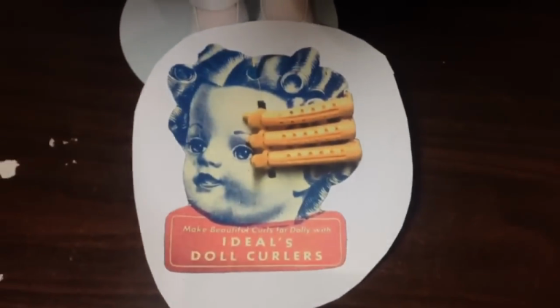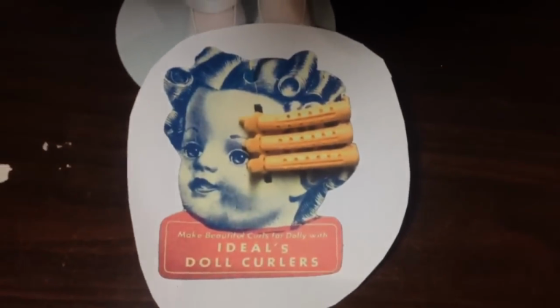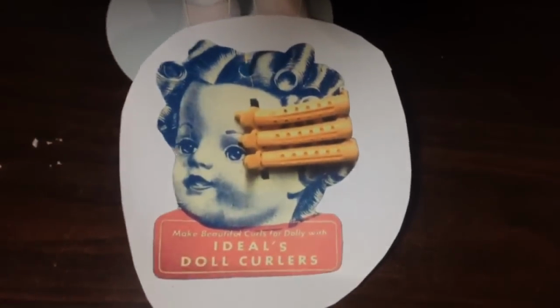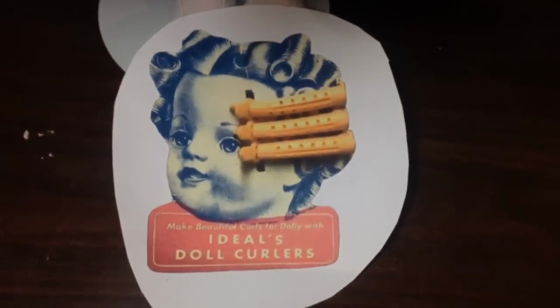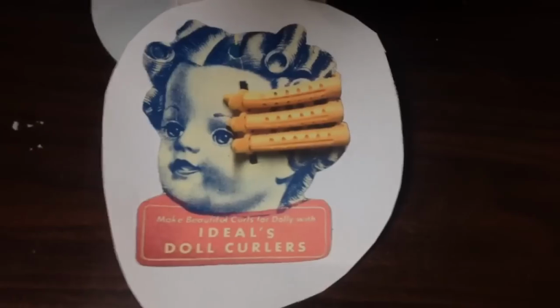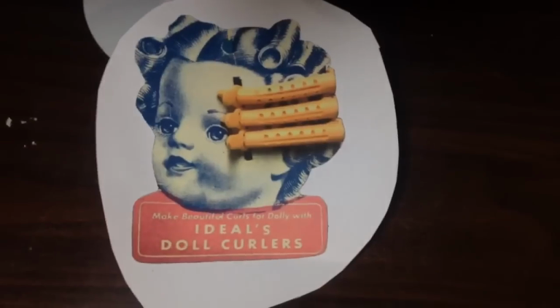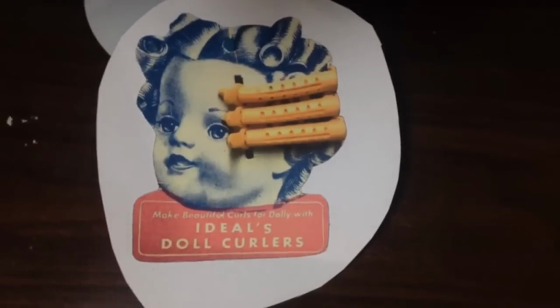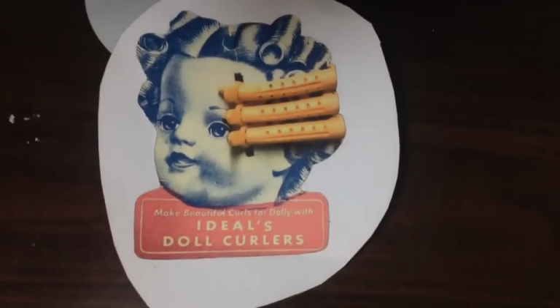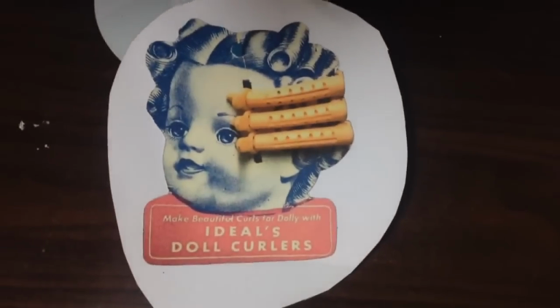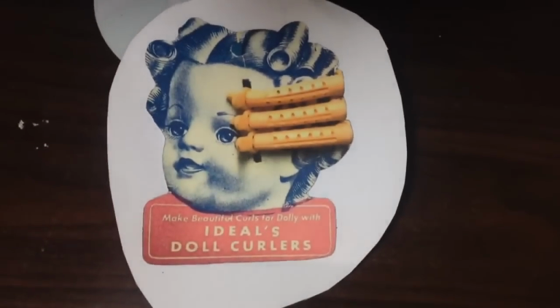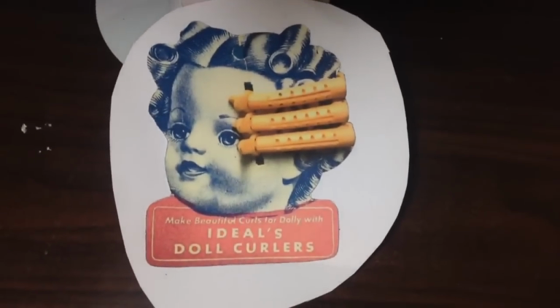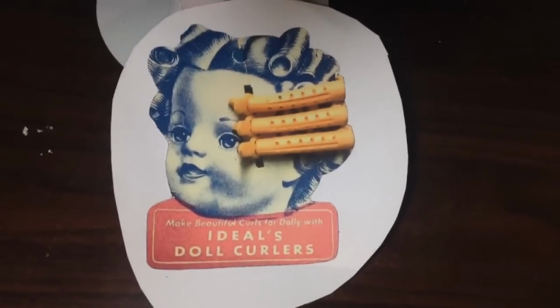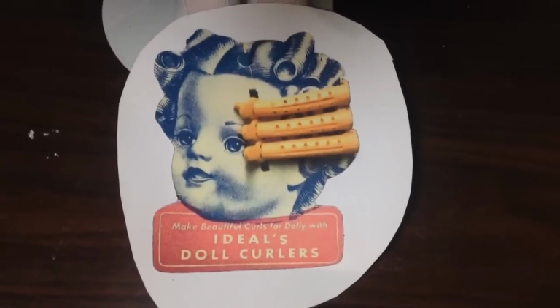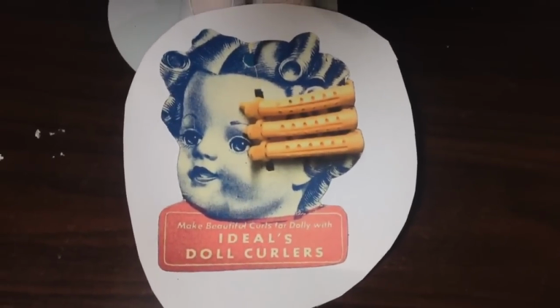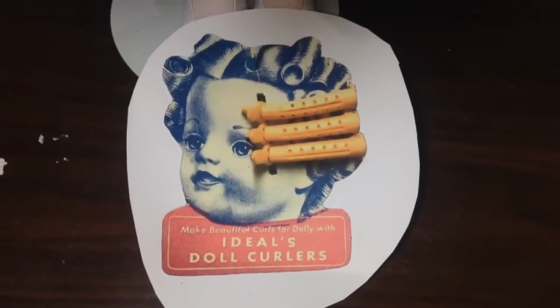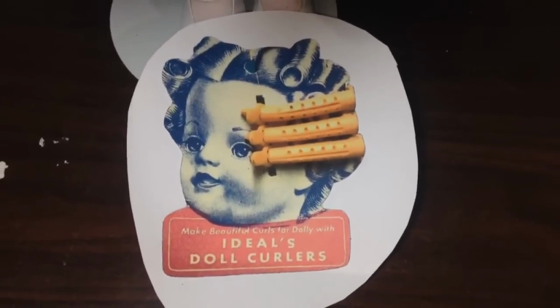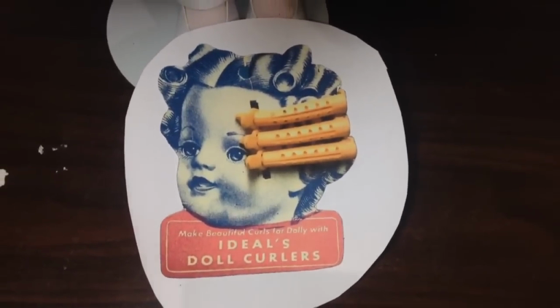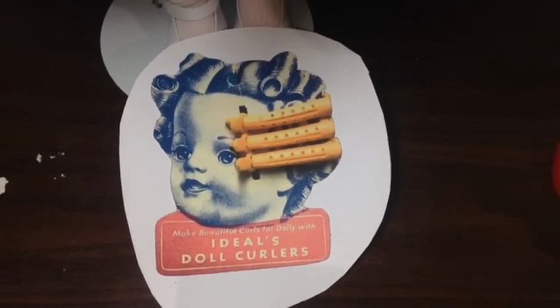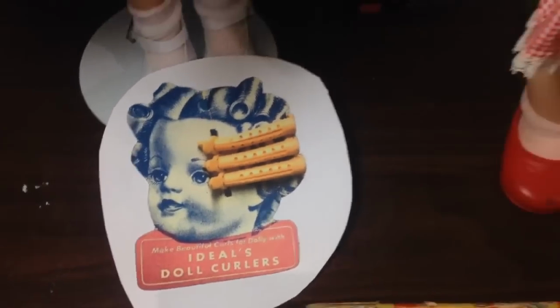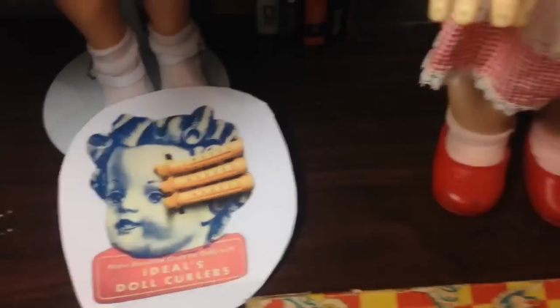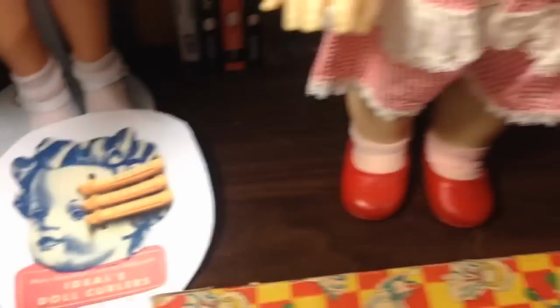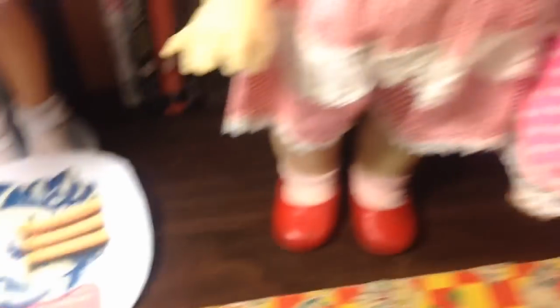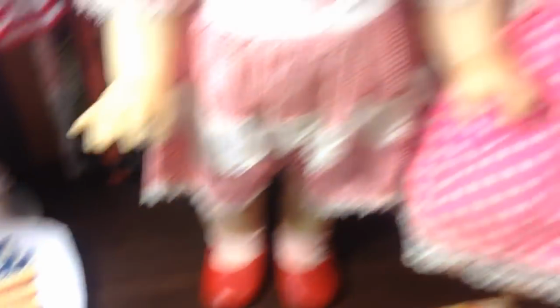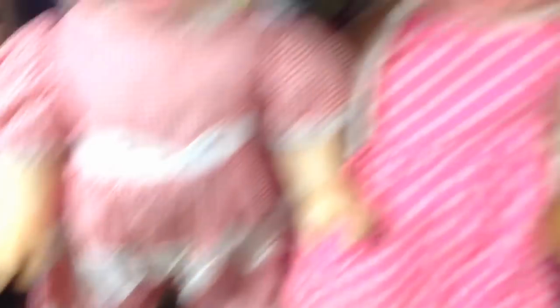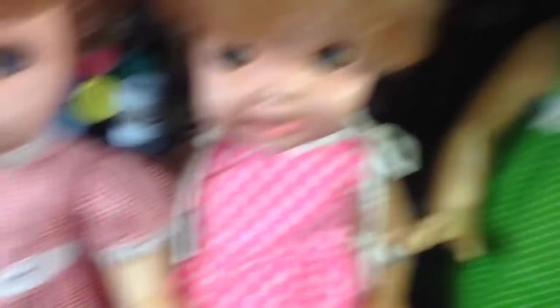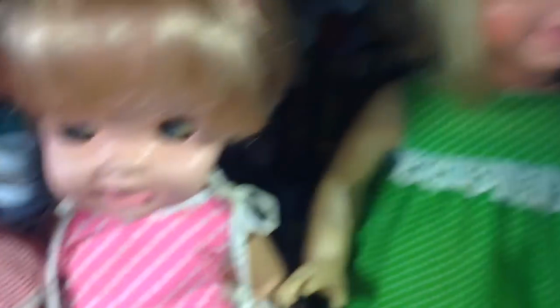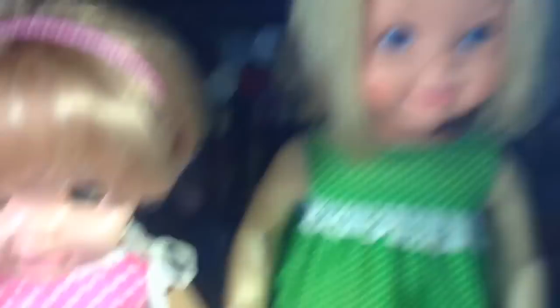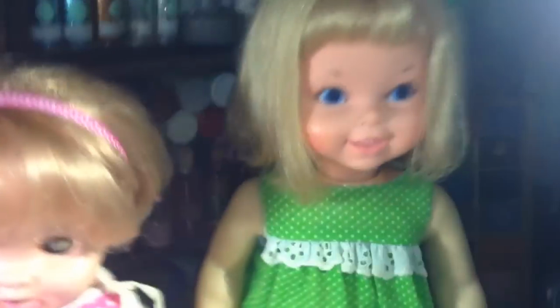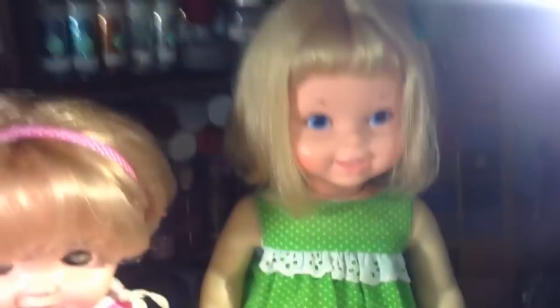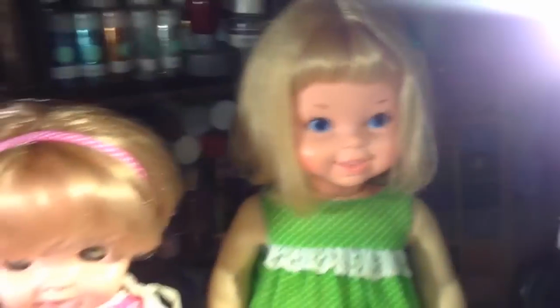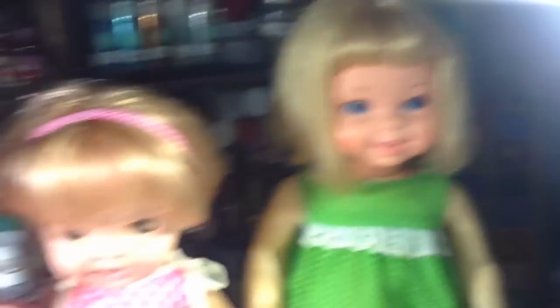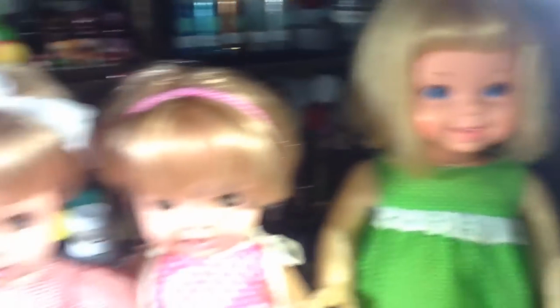Instead of spending $7, make it yourself. So that's what's going on with these guys.